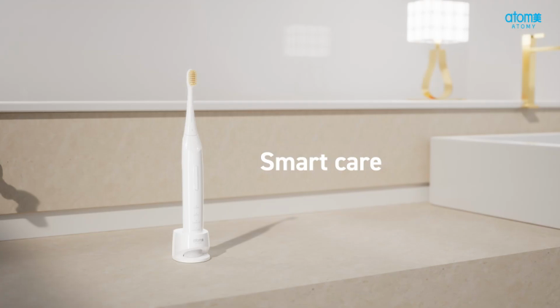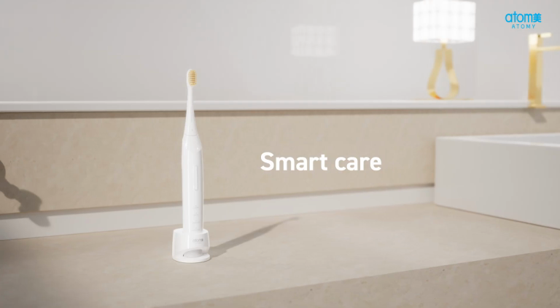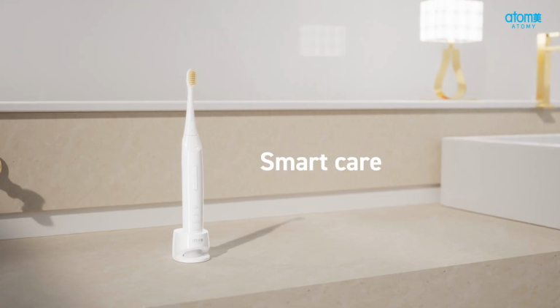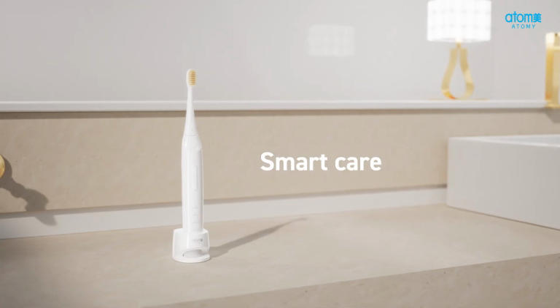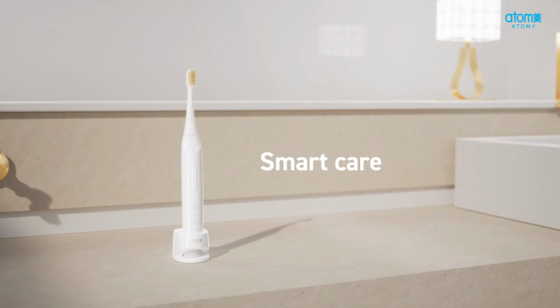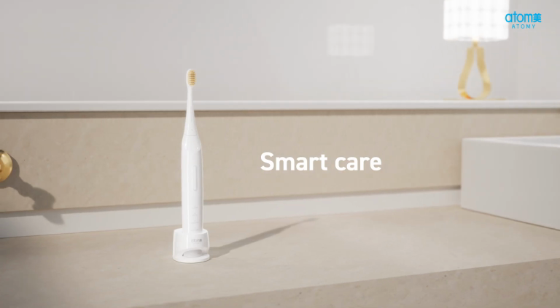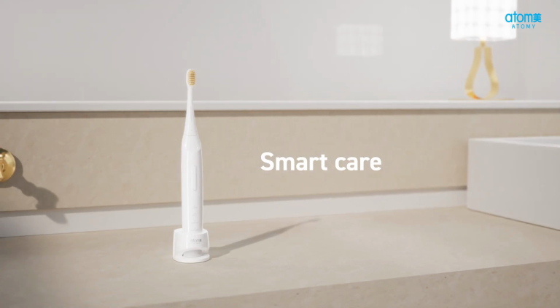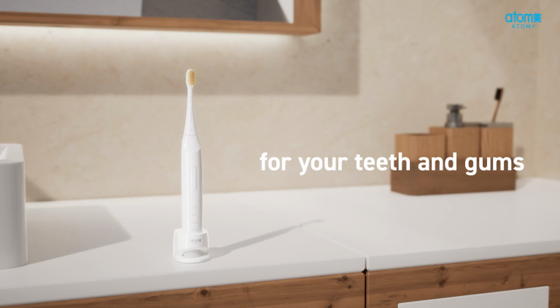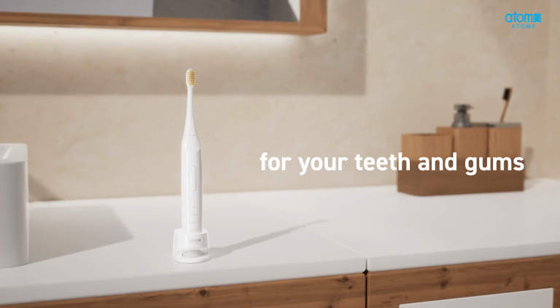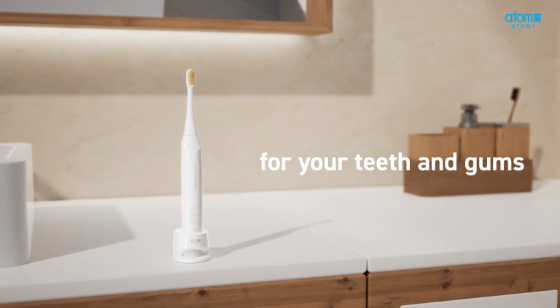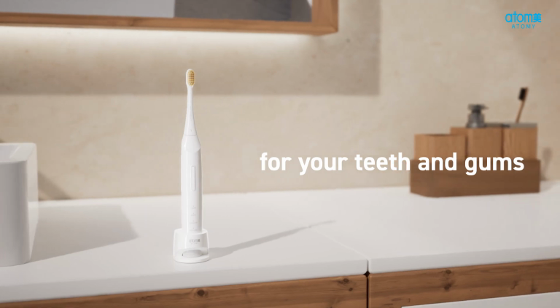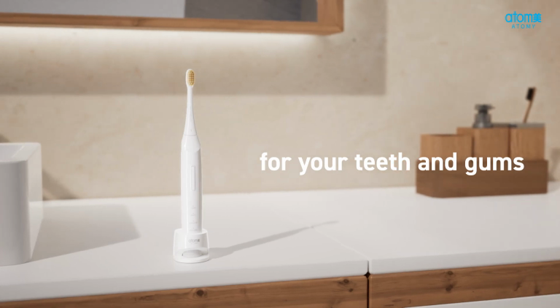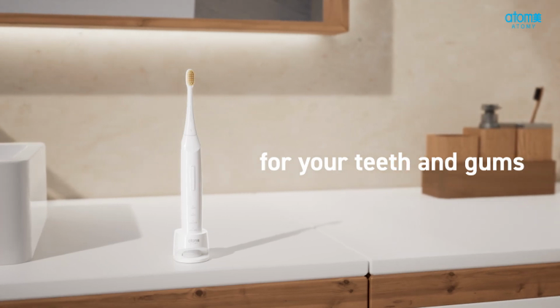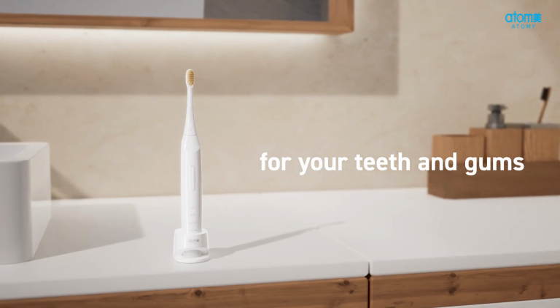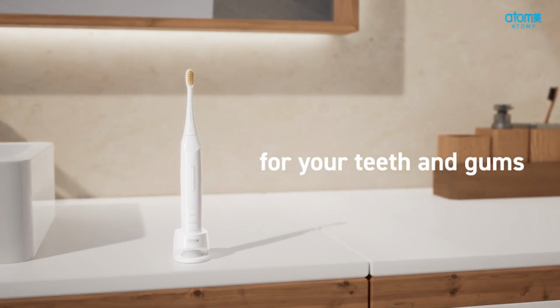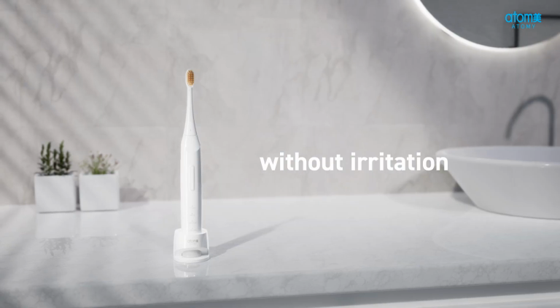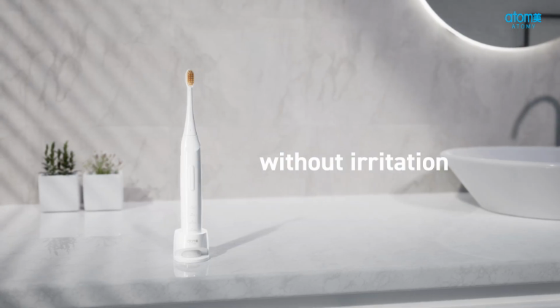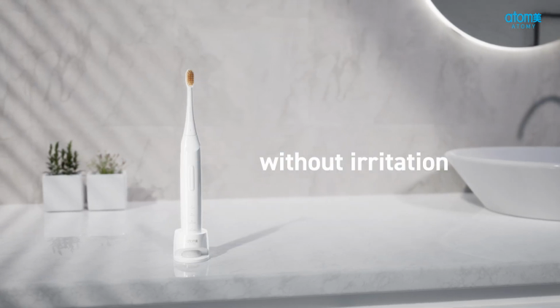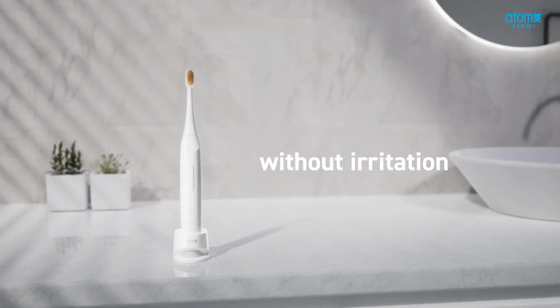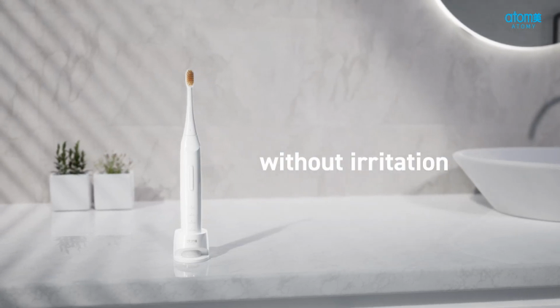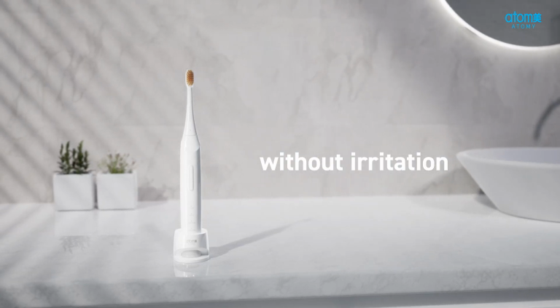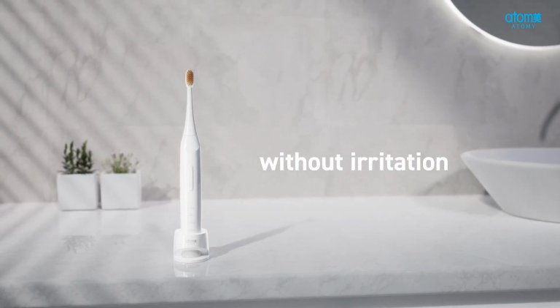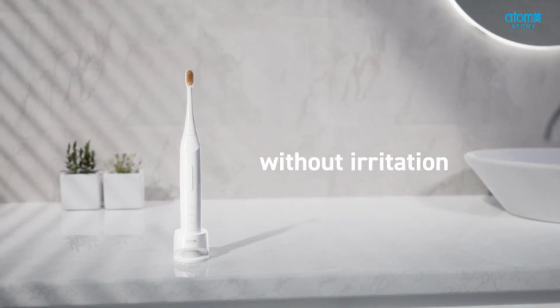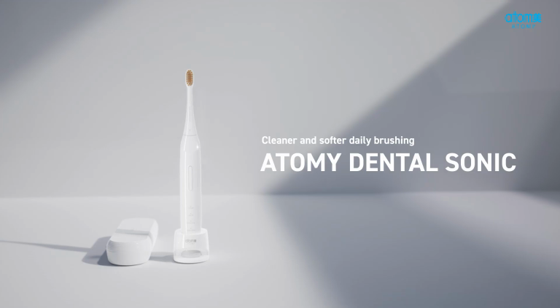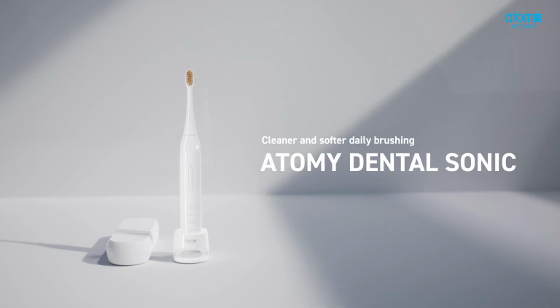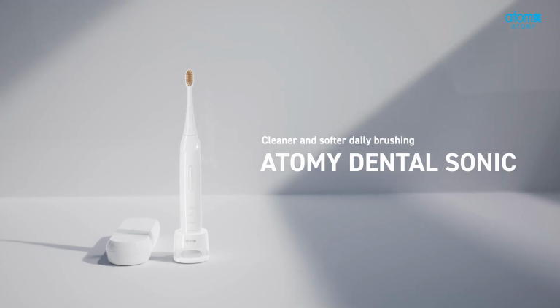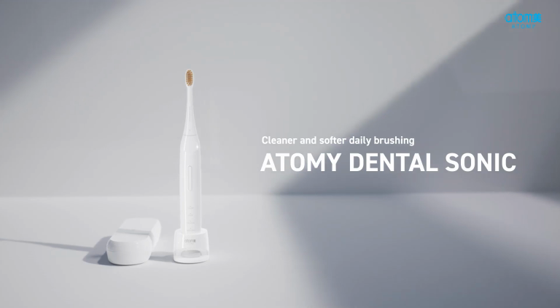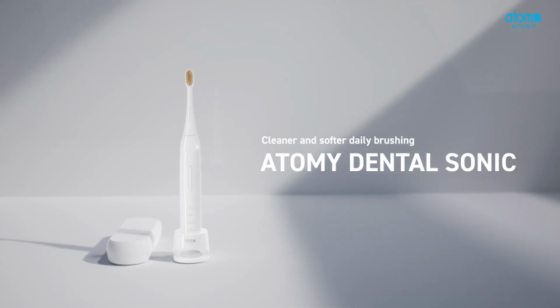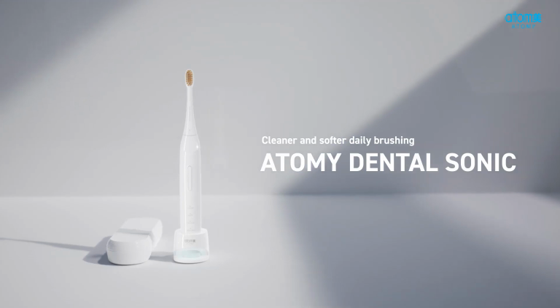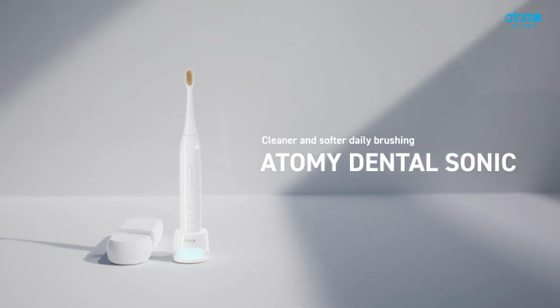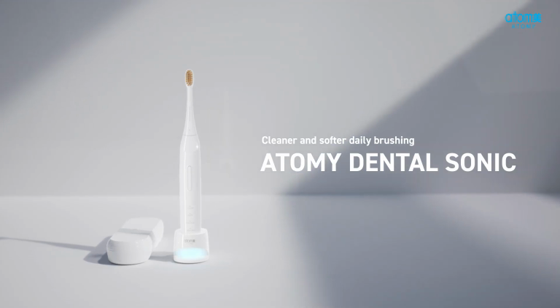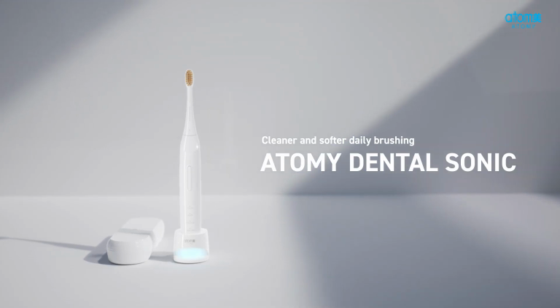Smart care for your teeth and gums without irritation. Atomy Dental Sonic.